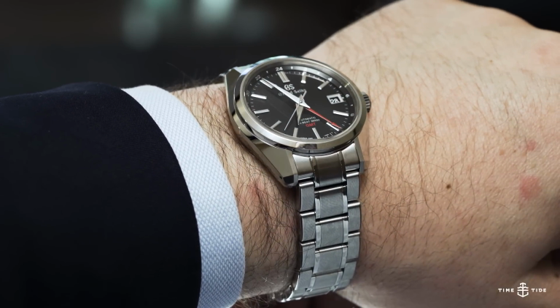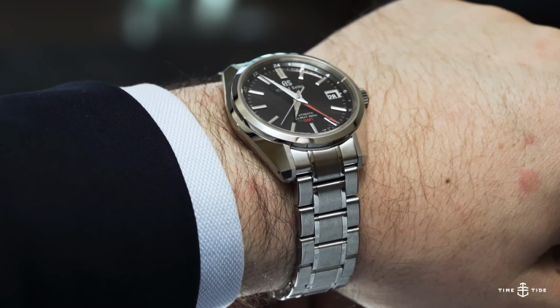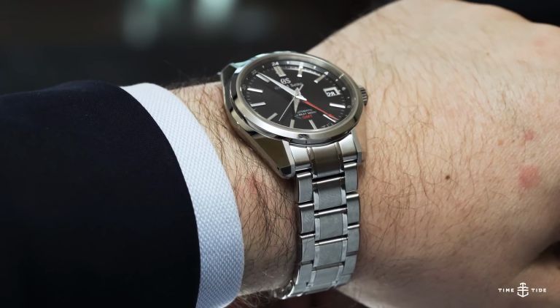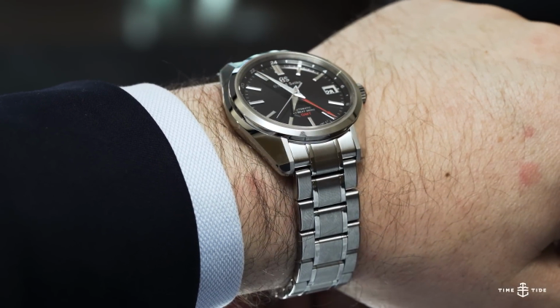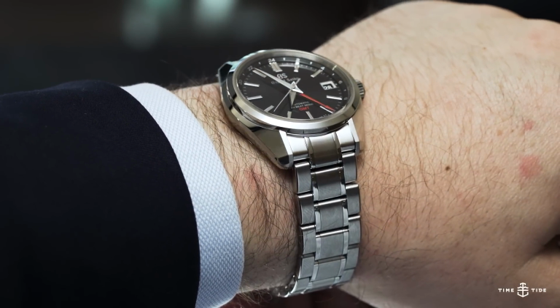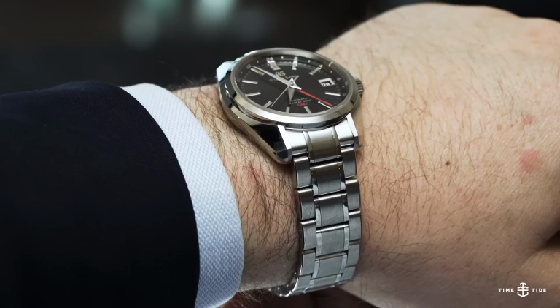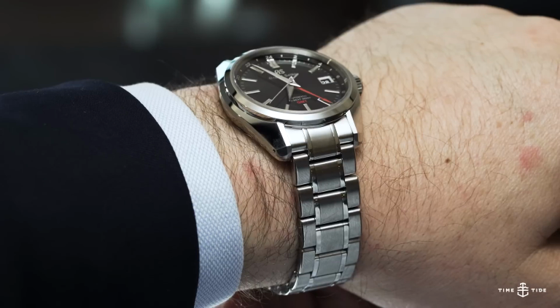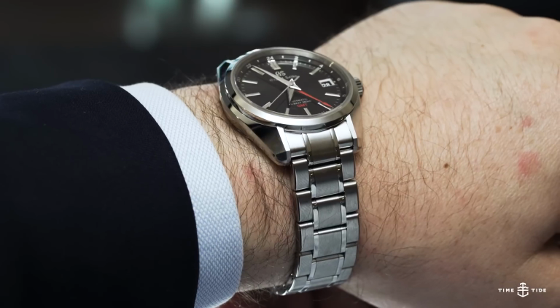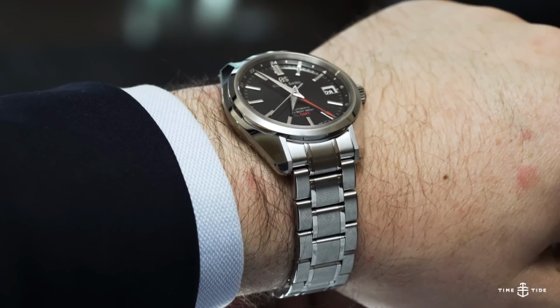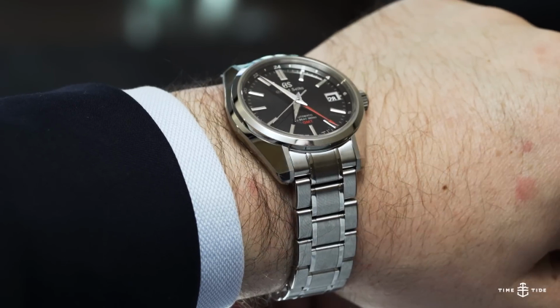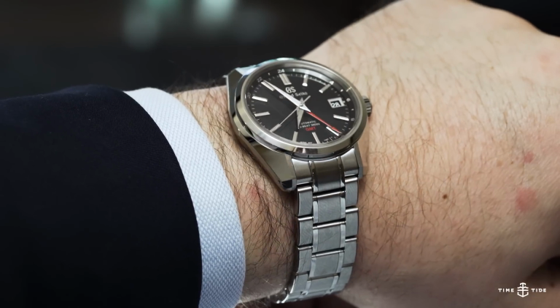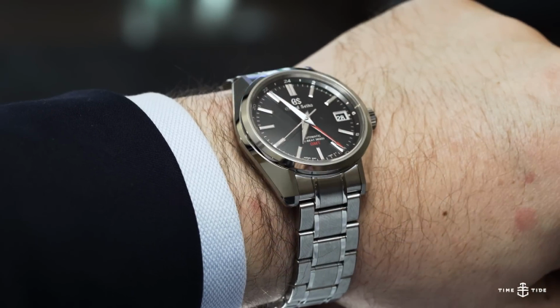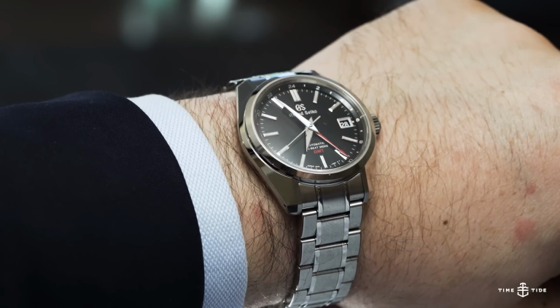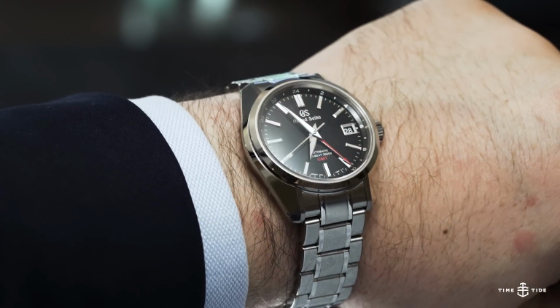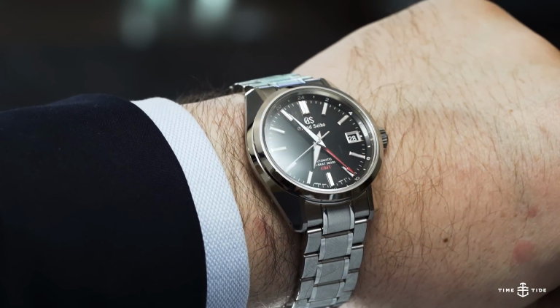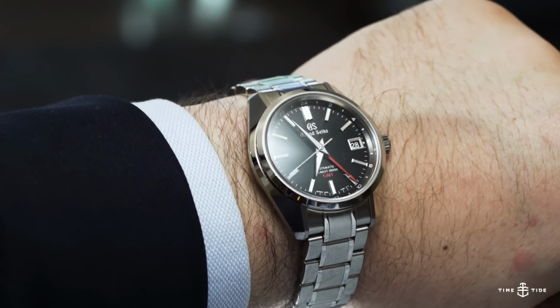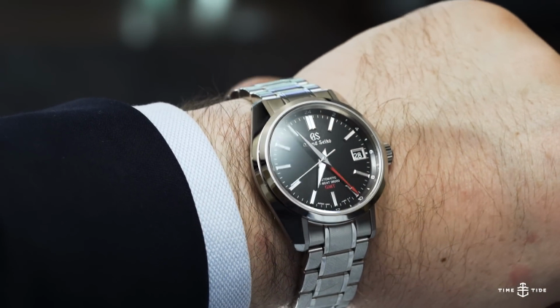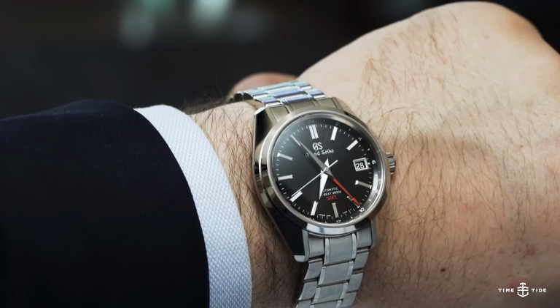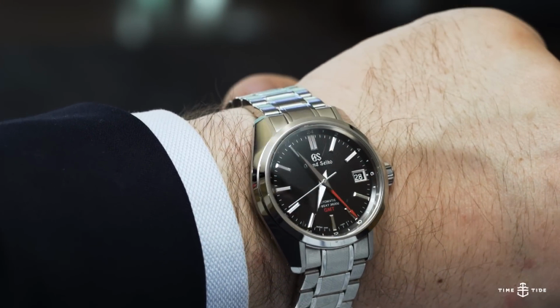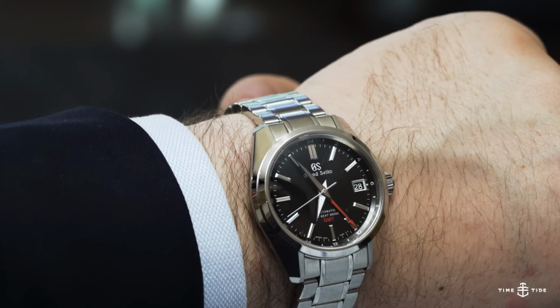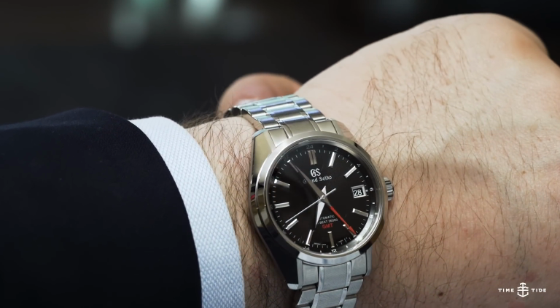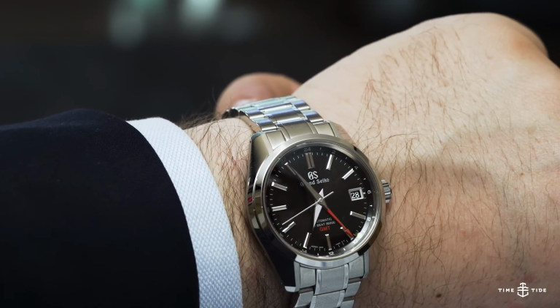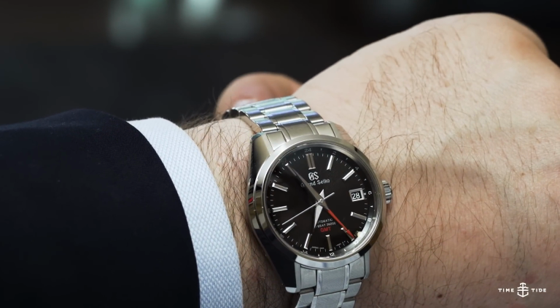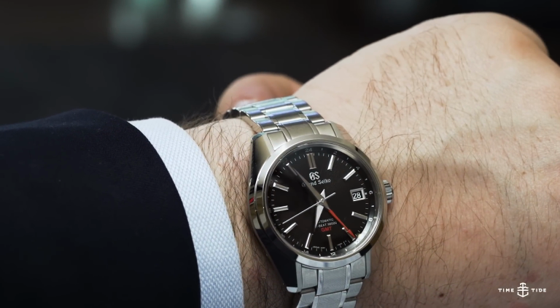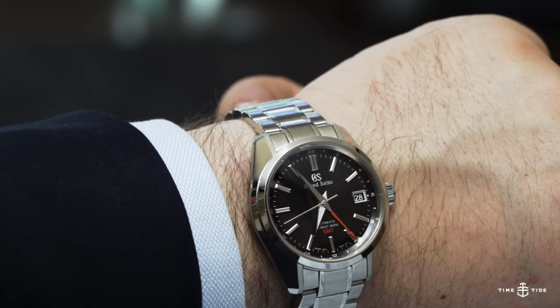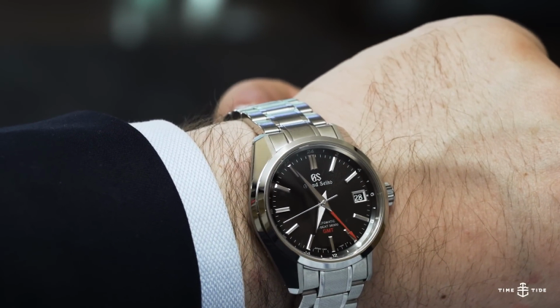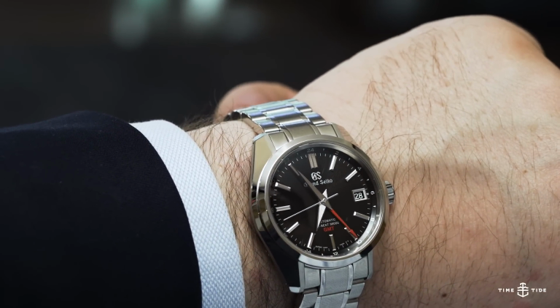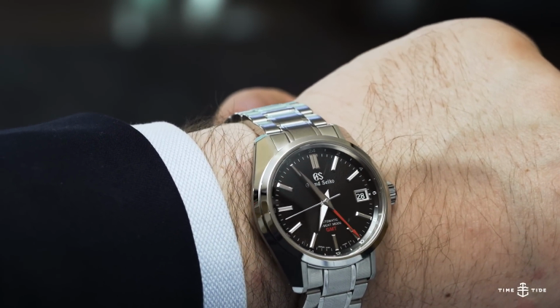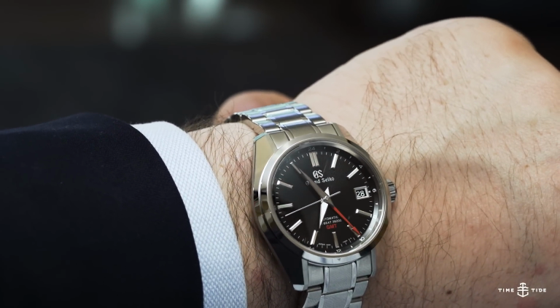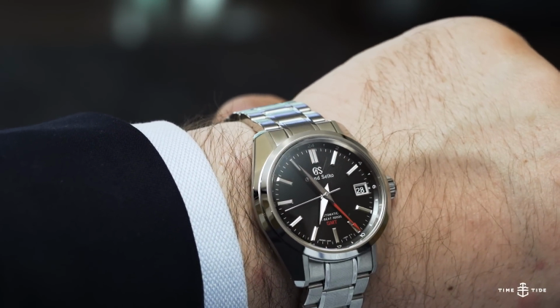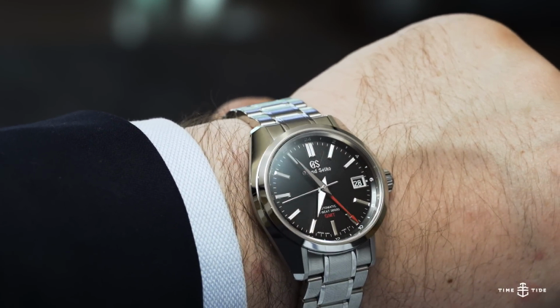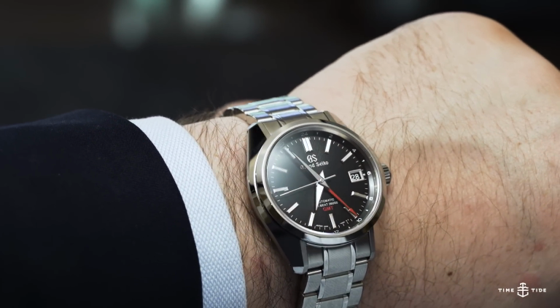The Australian retail price for this SBGJ203 is $9,200.